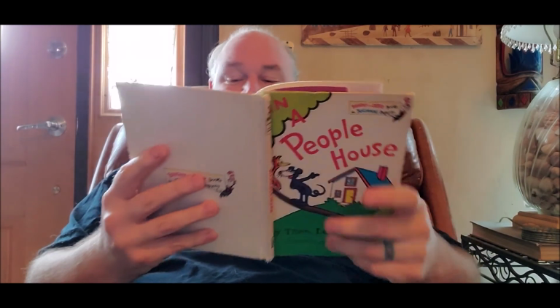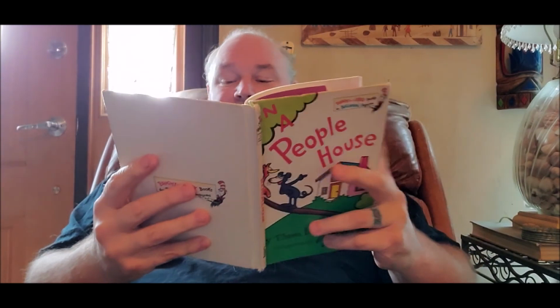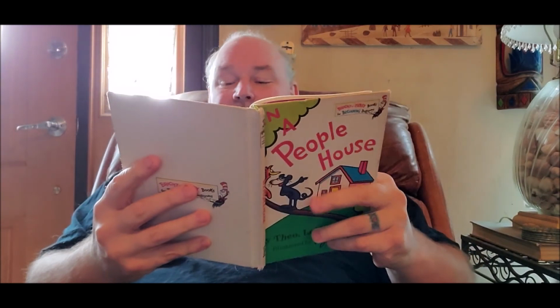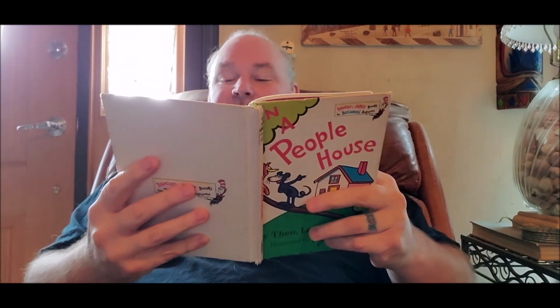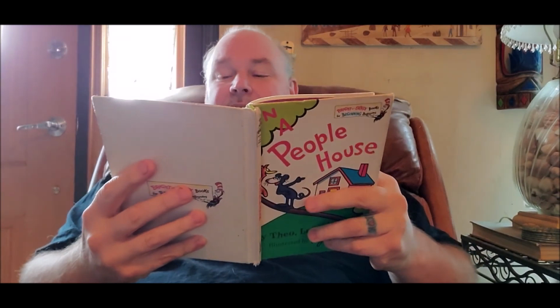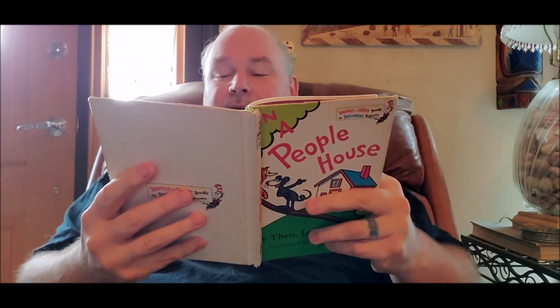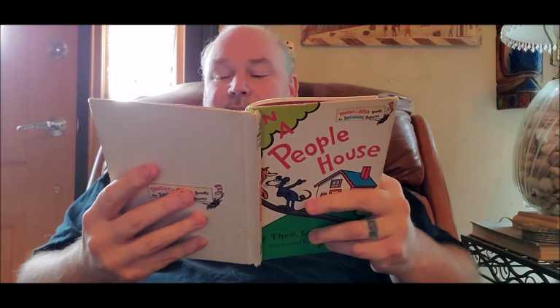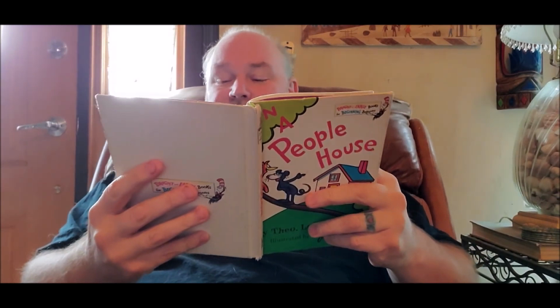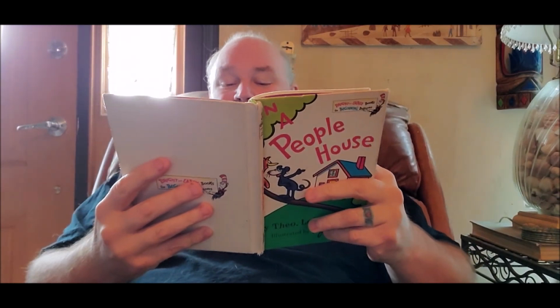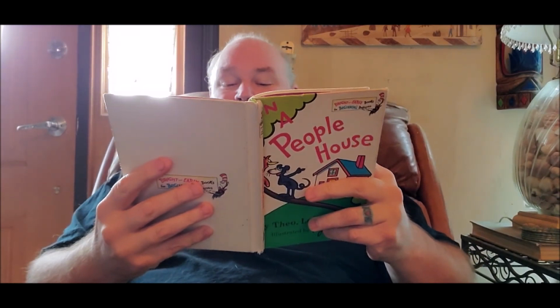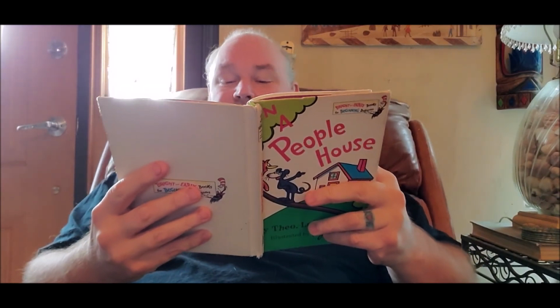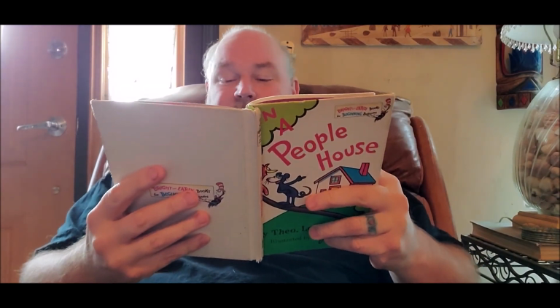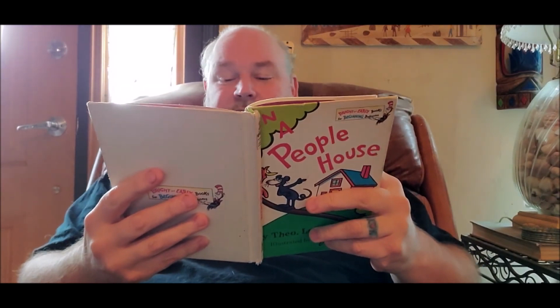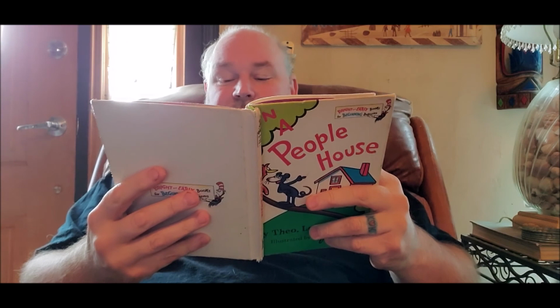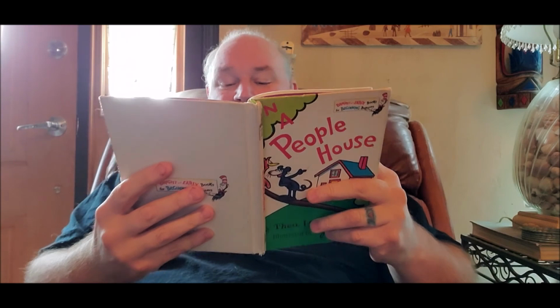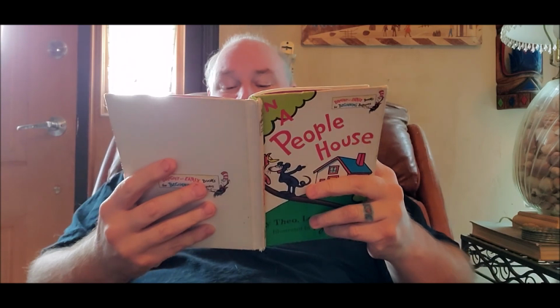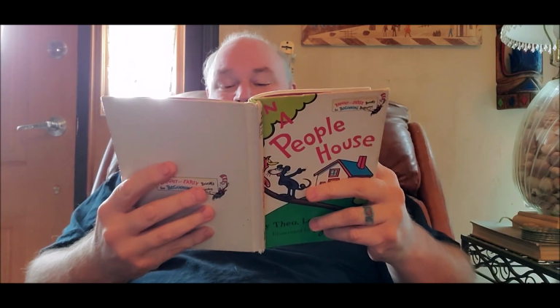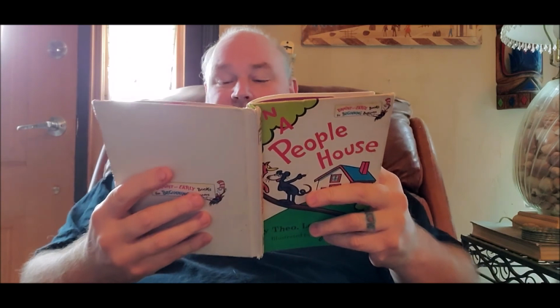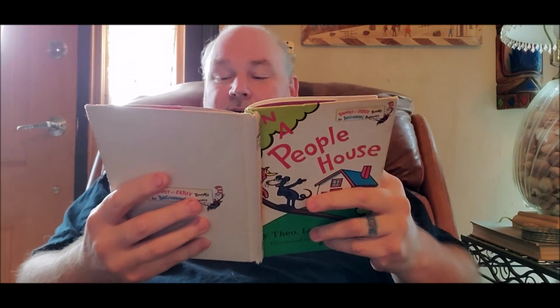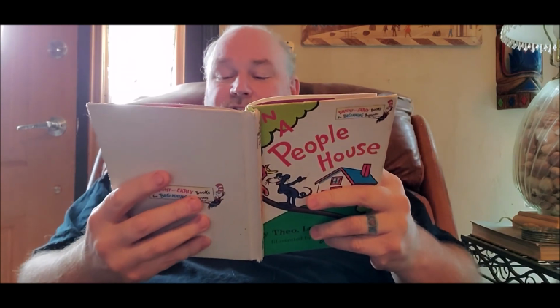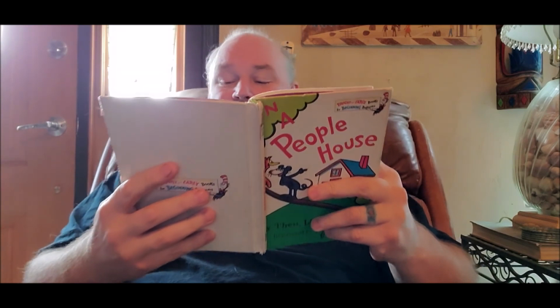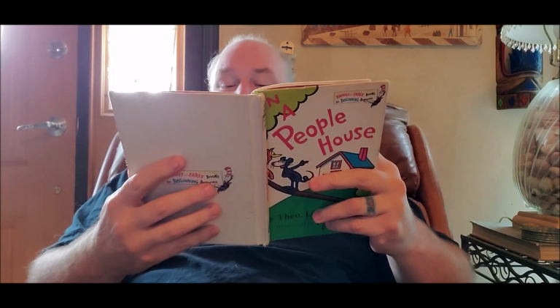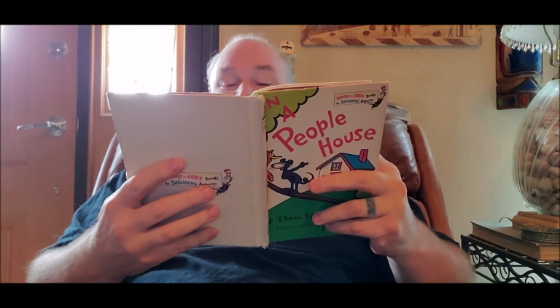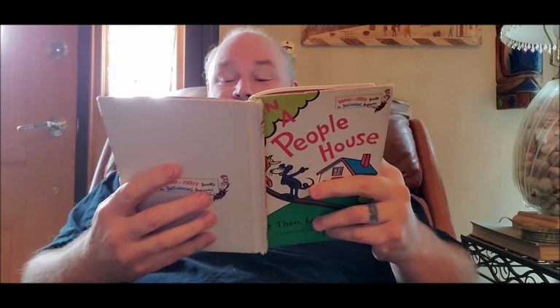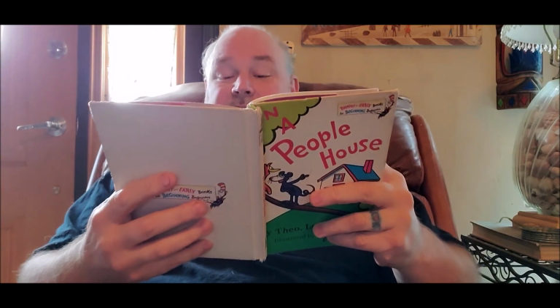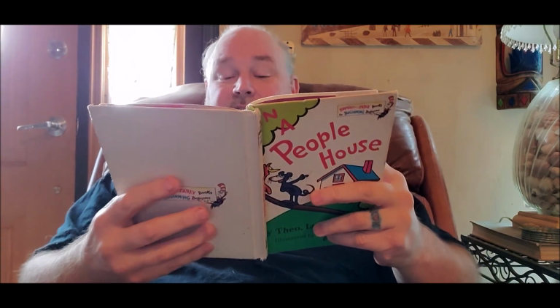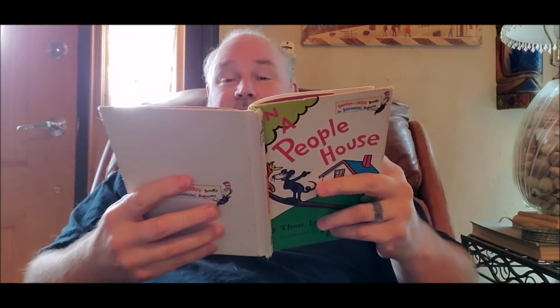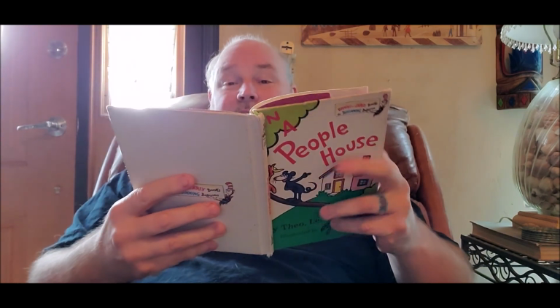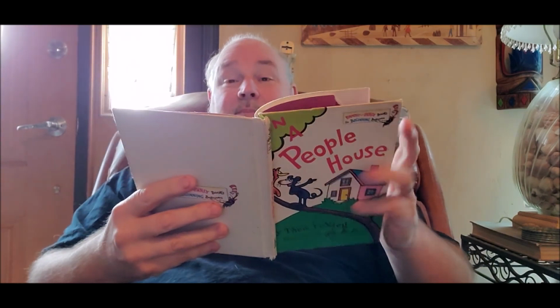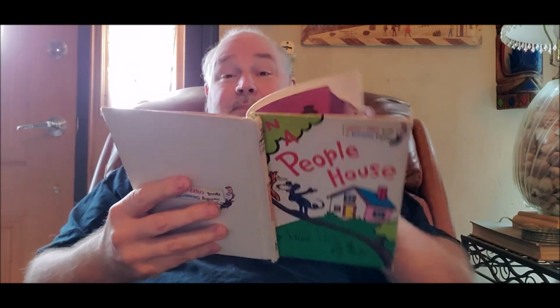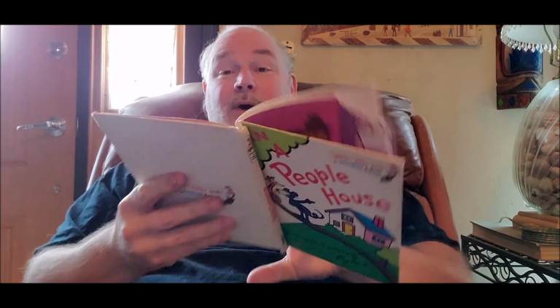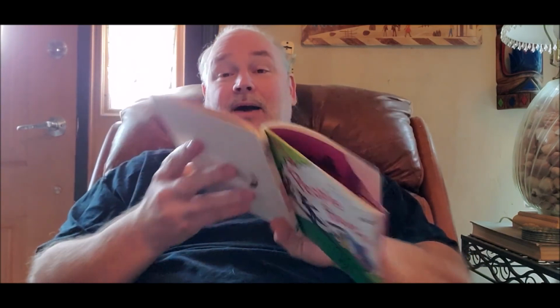Come inside, Mr. Bird, said the mouse. I'll show you what there is in a people house.